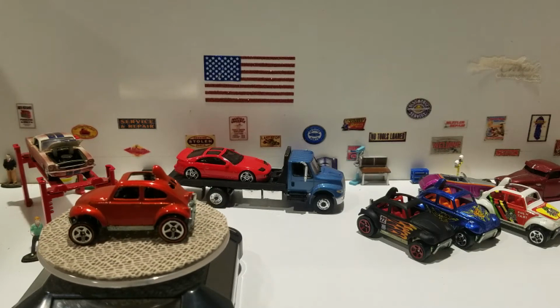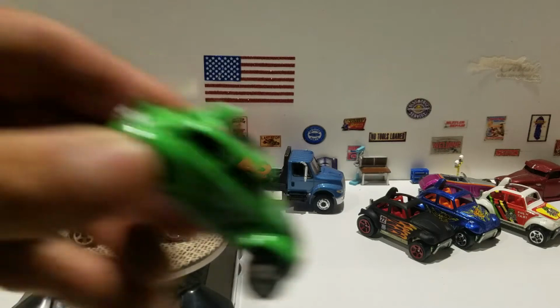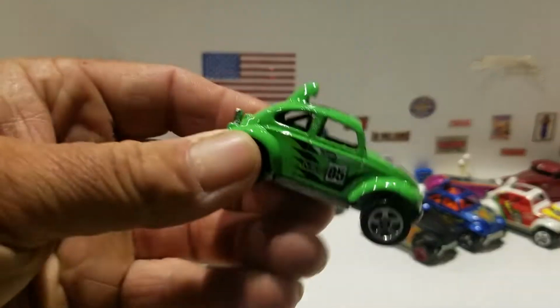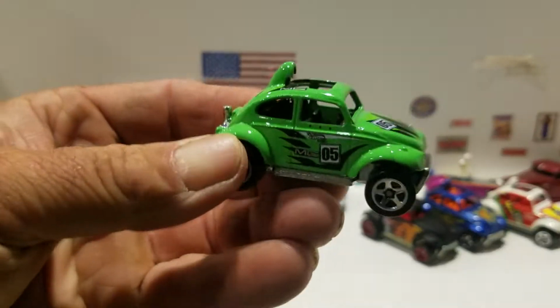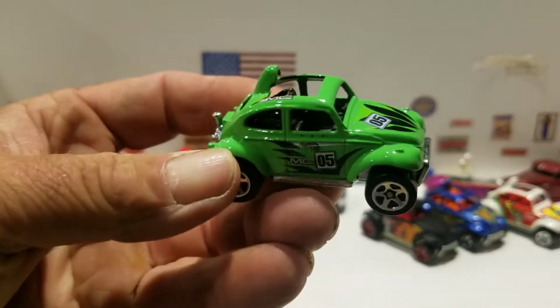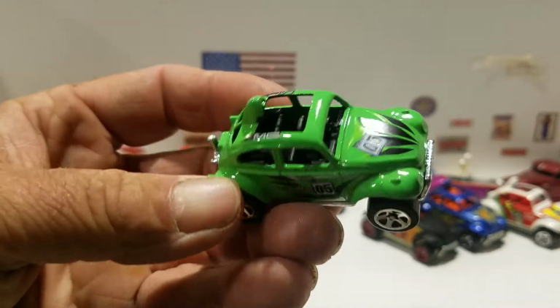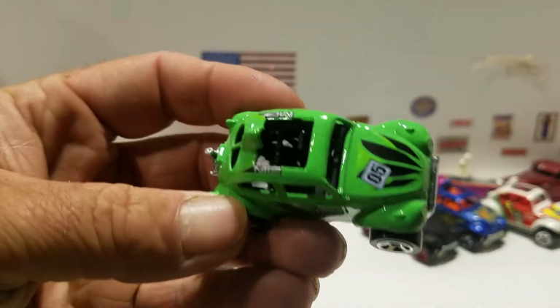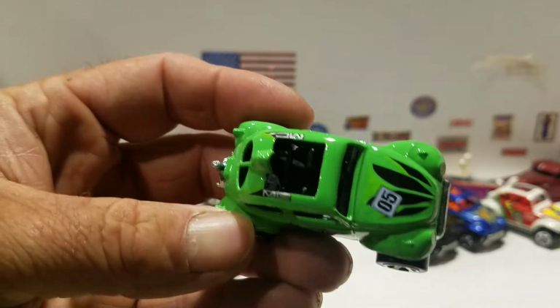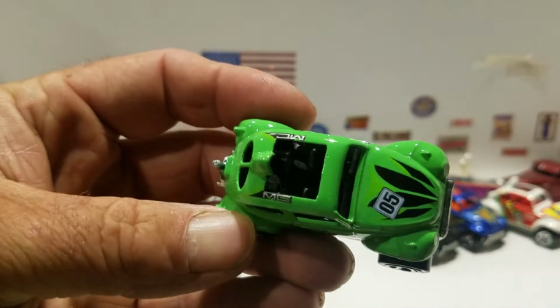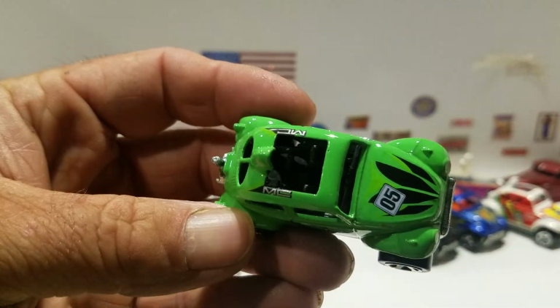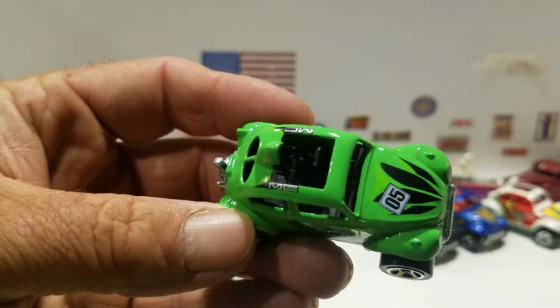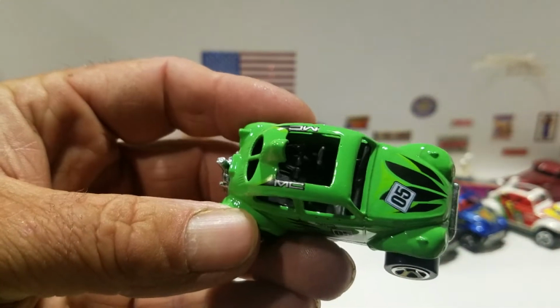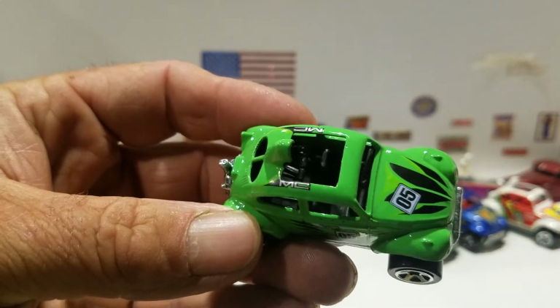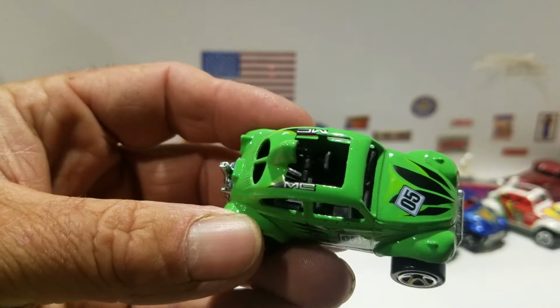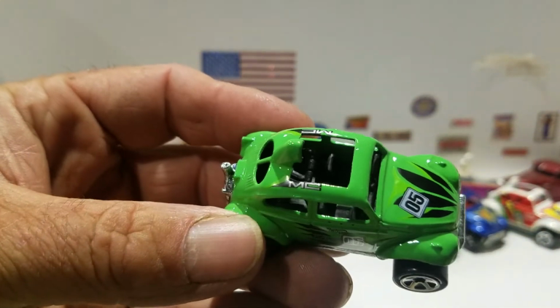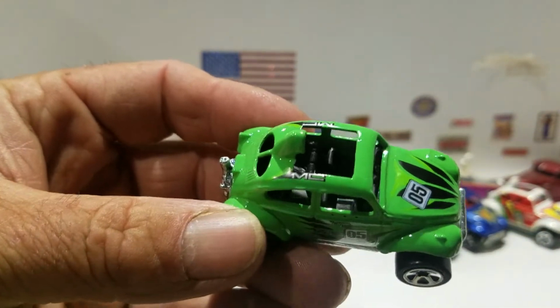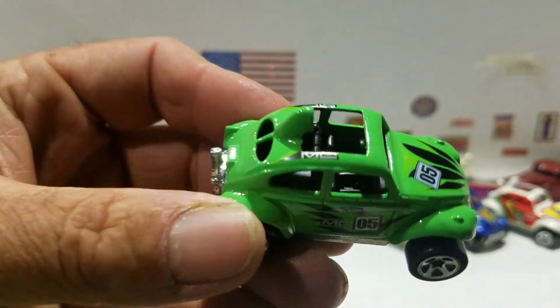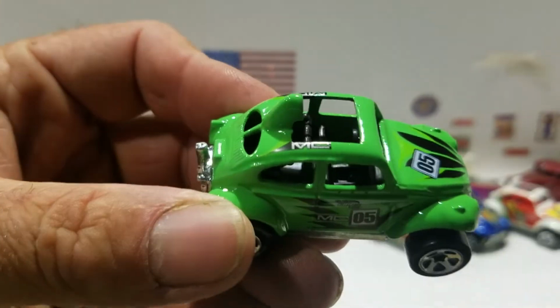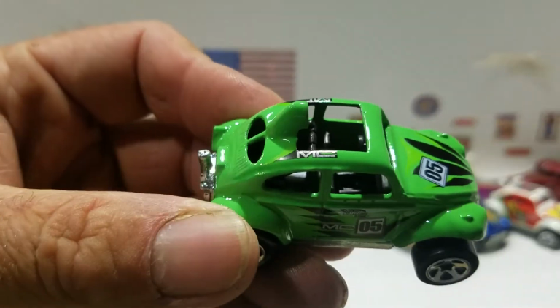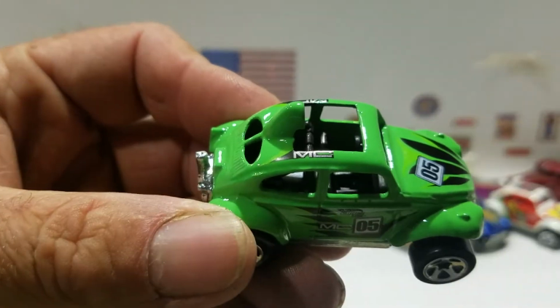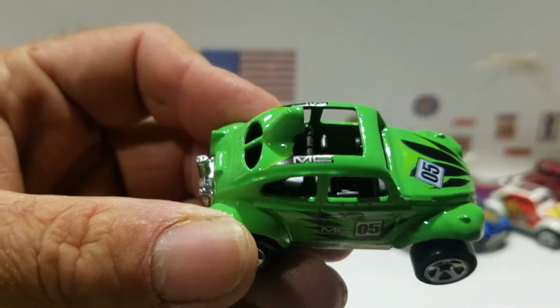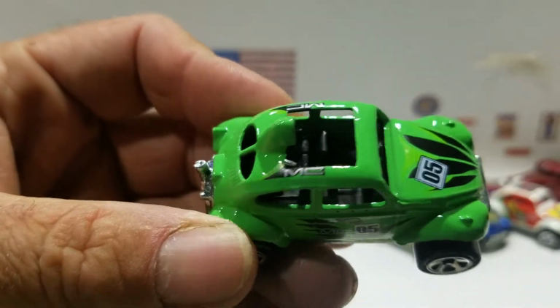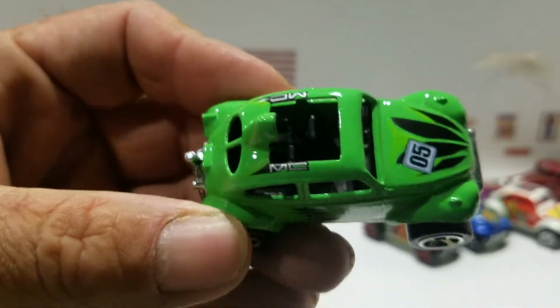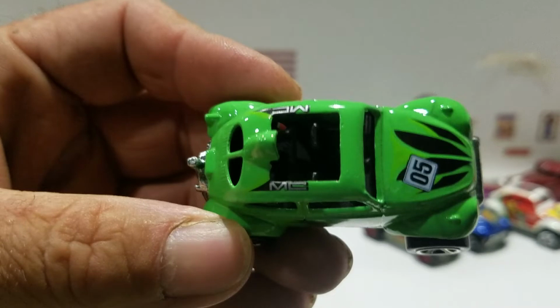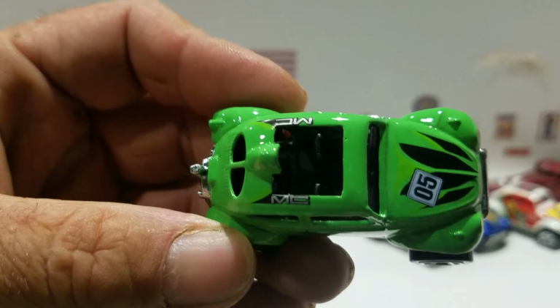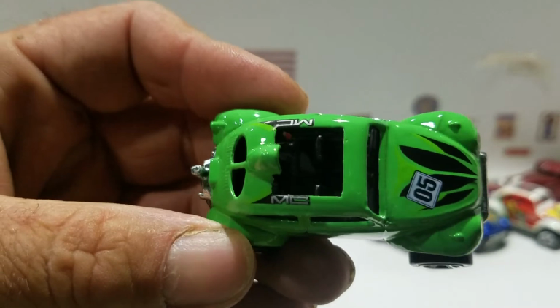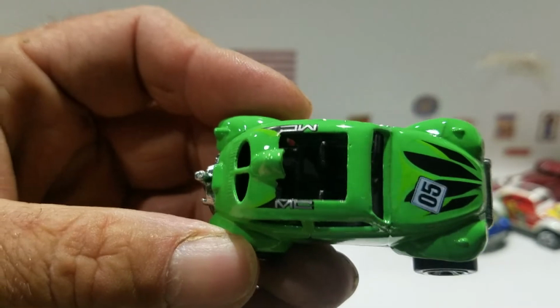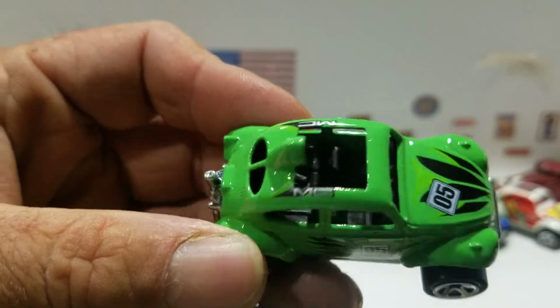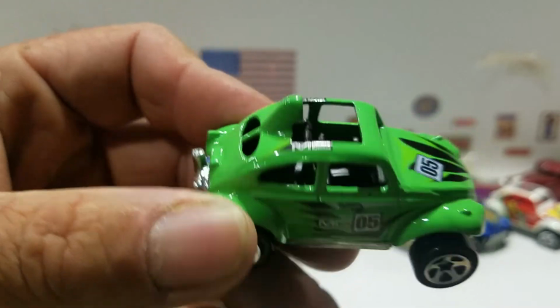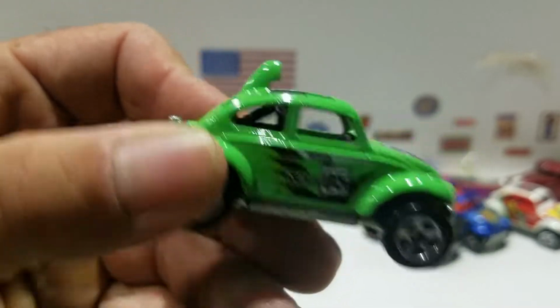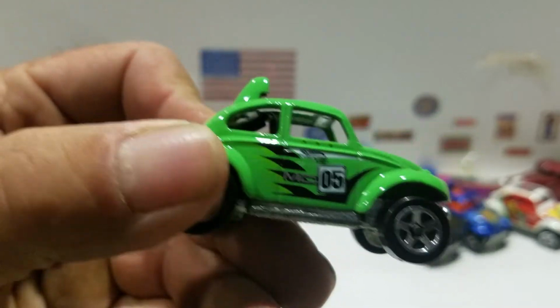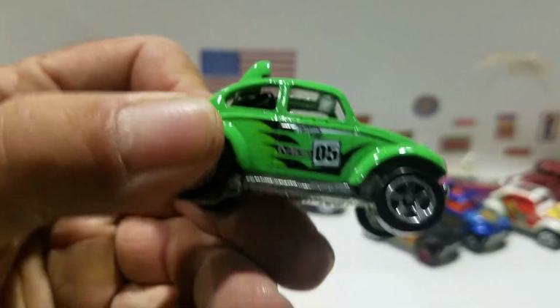It's interesting because this one came with the backing card. It says MC on the roof for Mystery Car and has black interior.